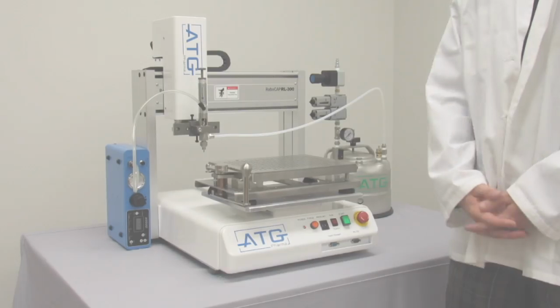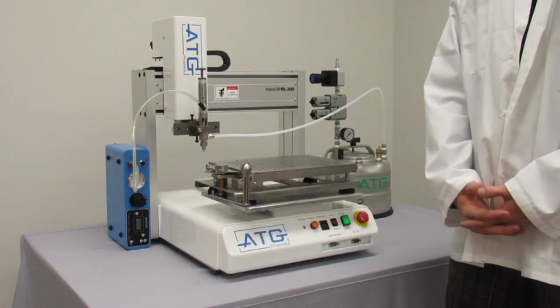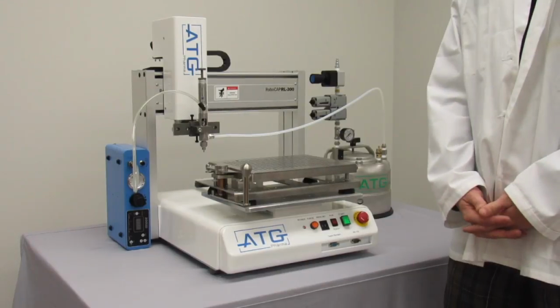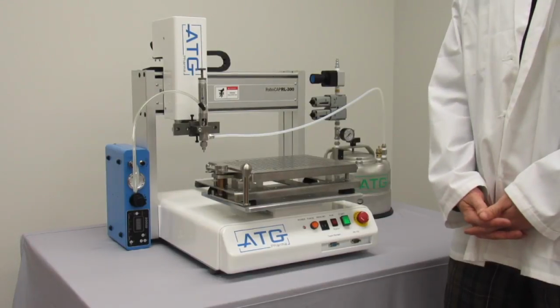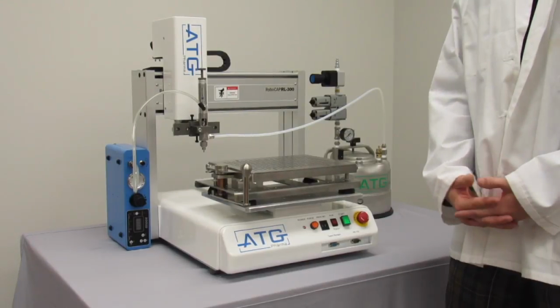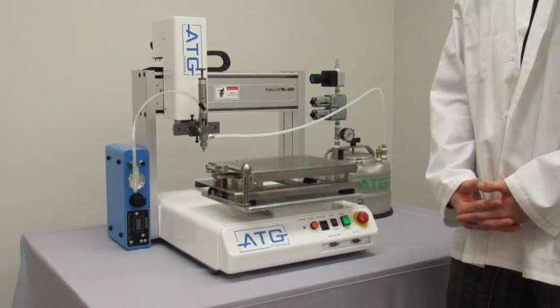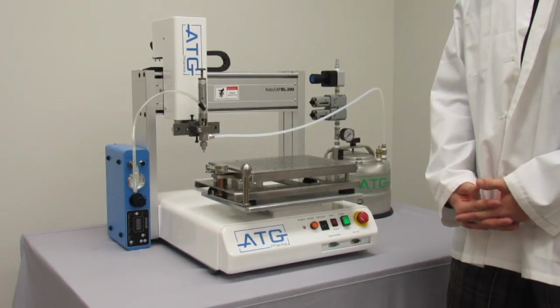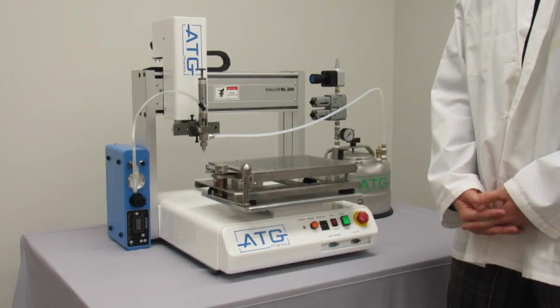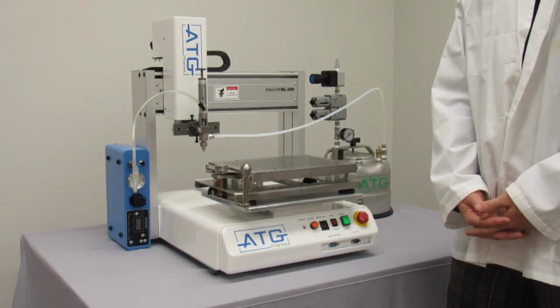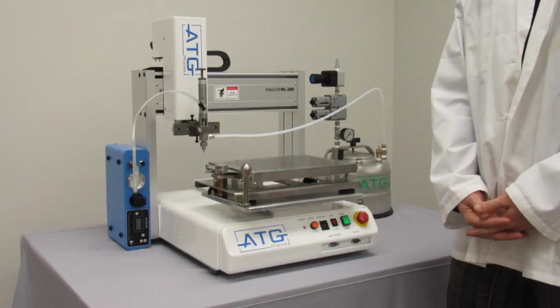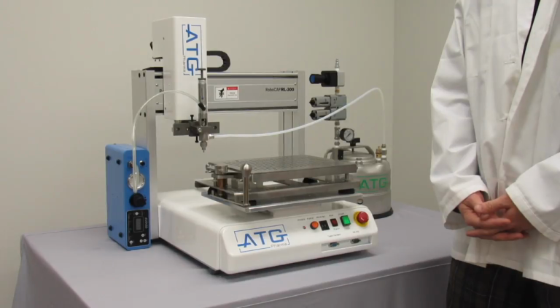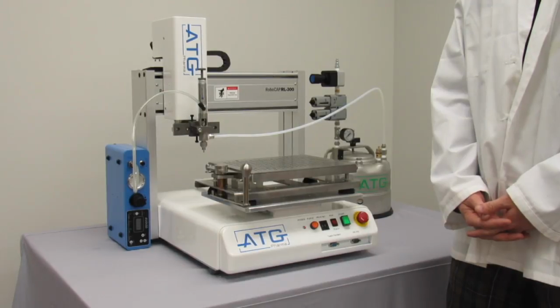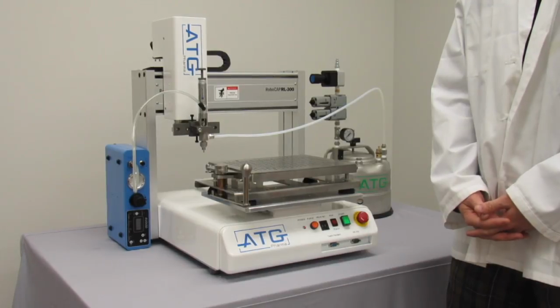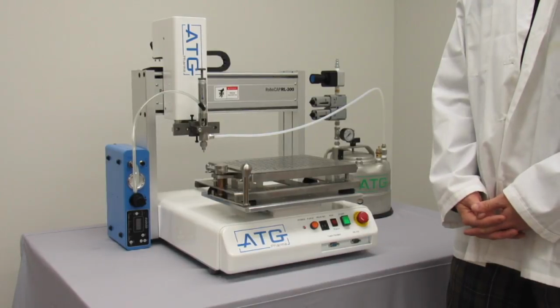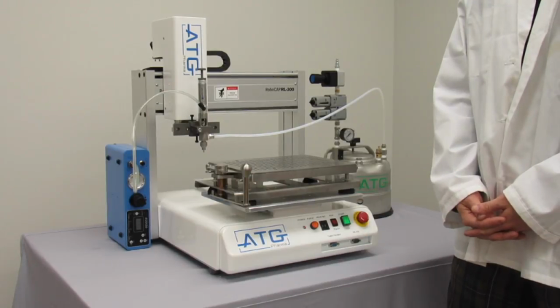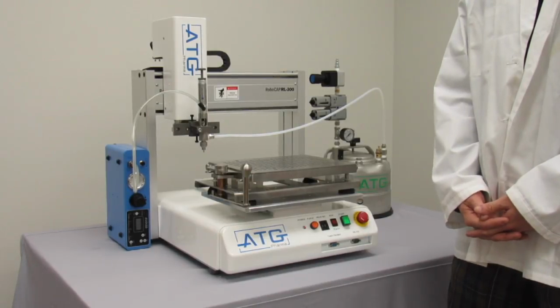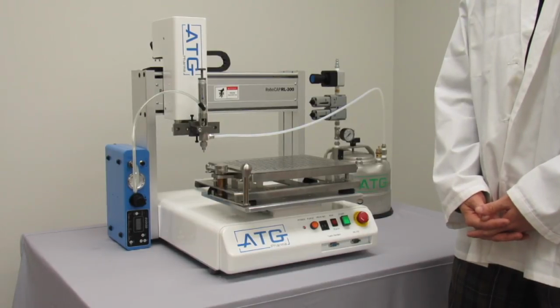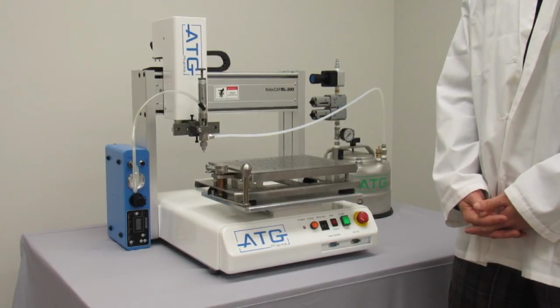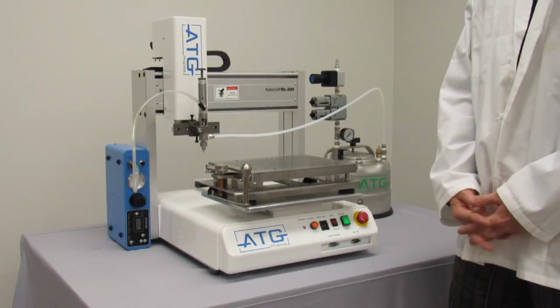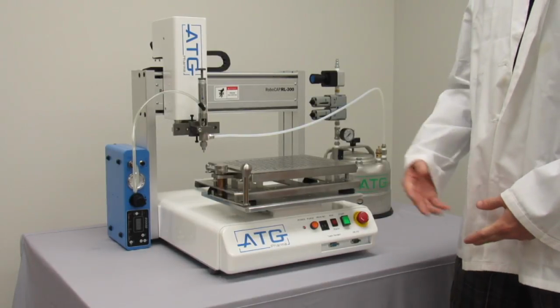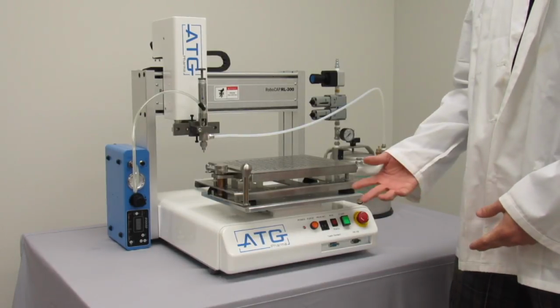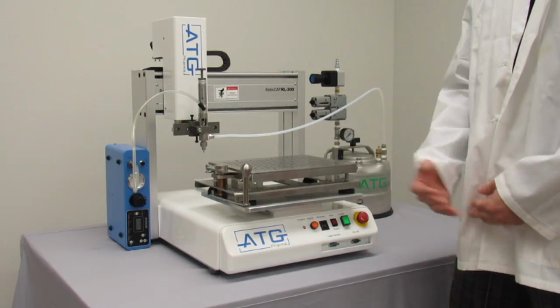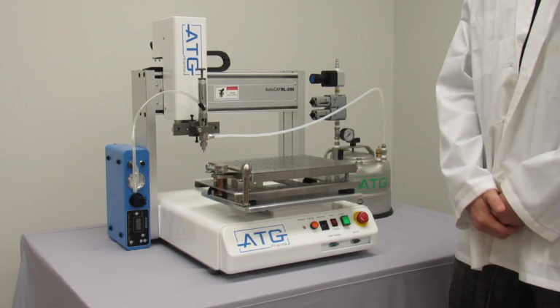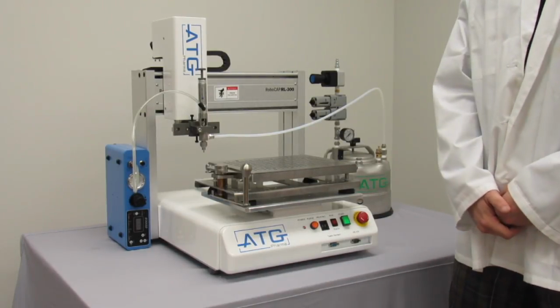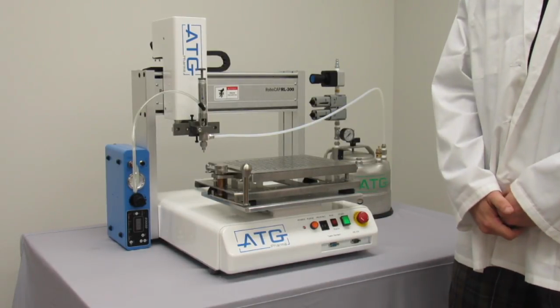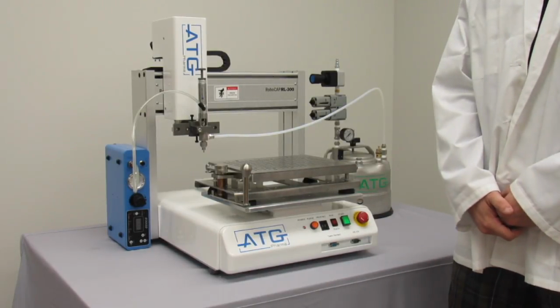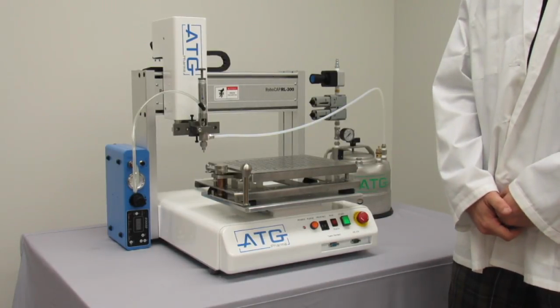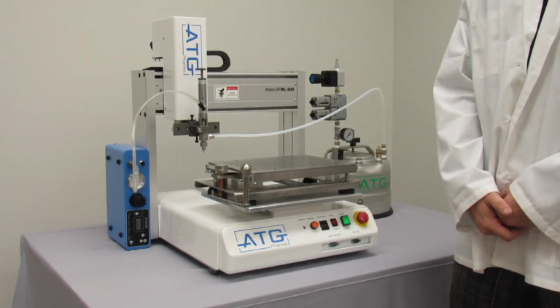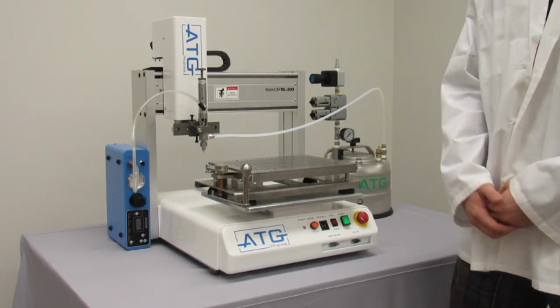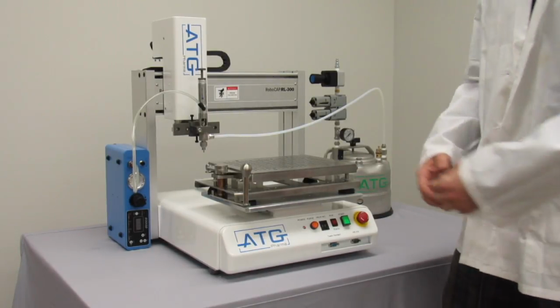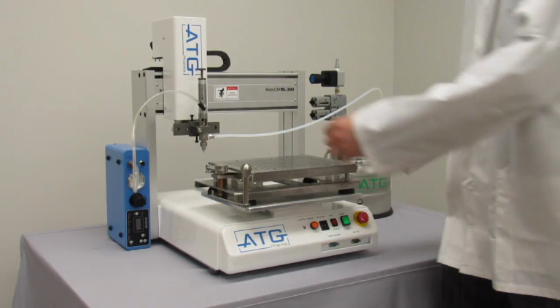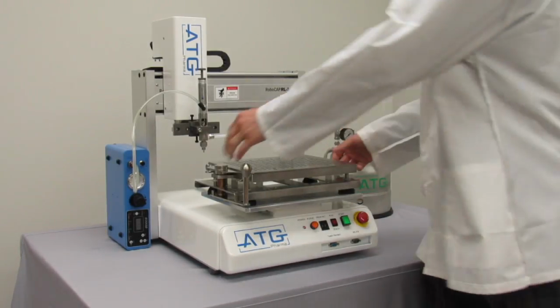Now that the capsule filling process is complete, by simply switching the tray and program number, you can begin filling a different product.